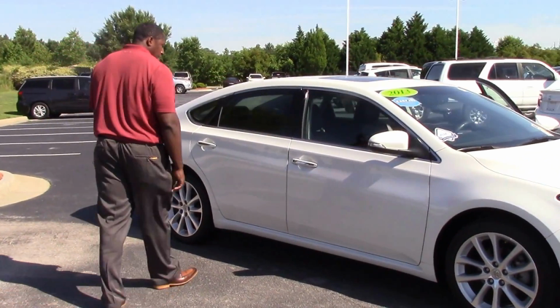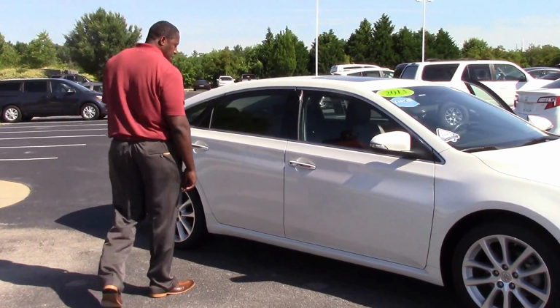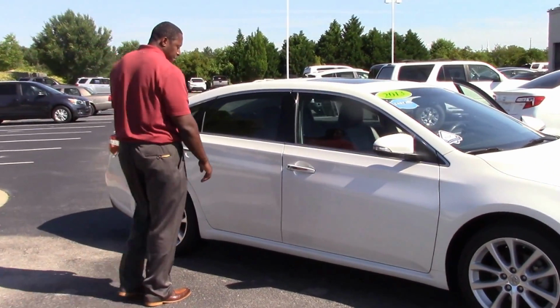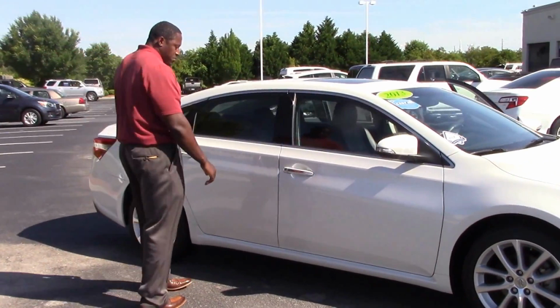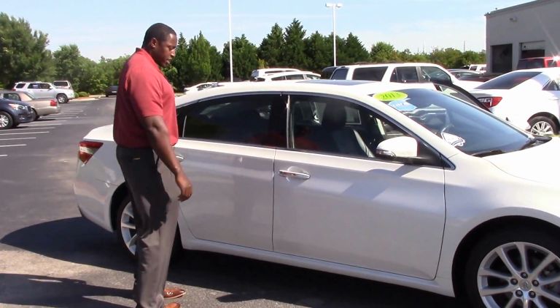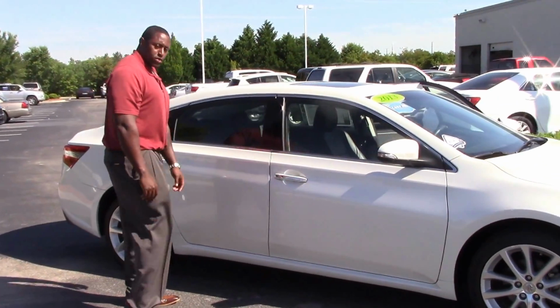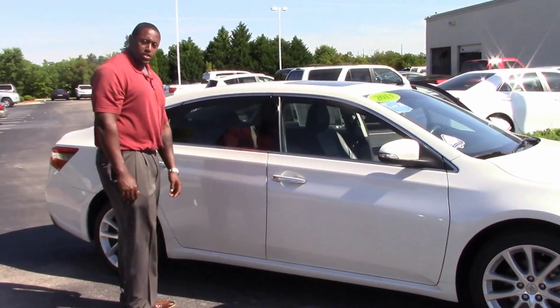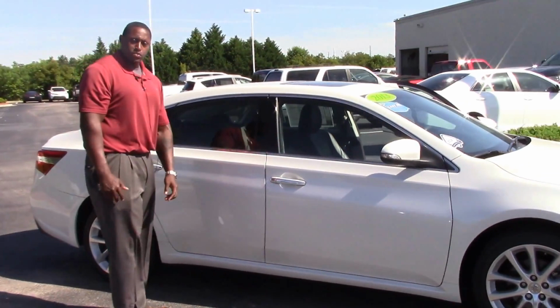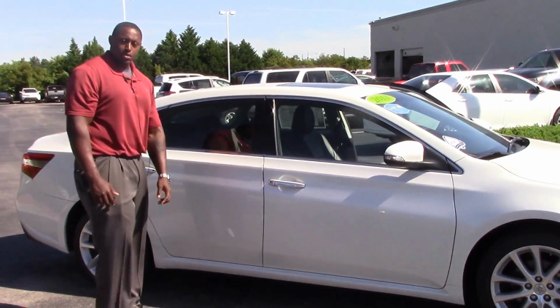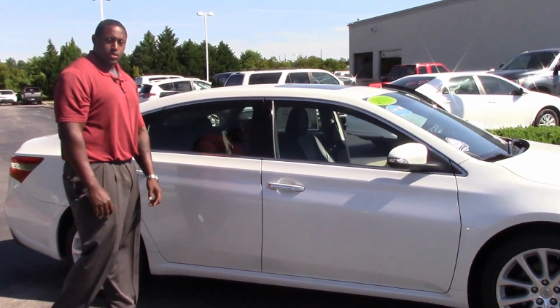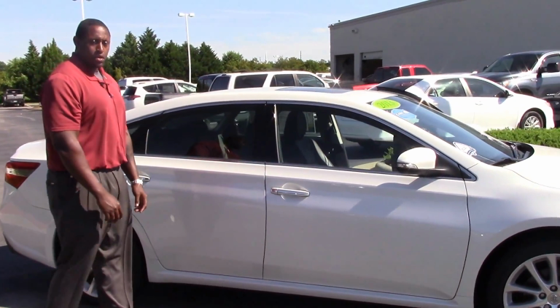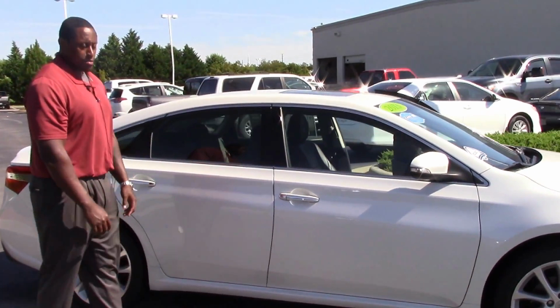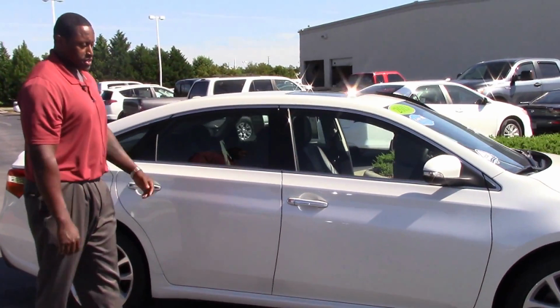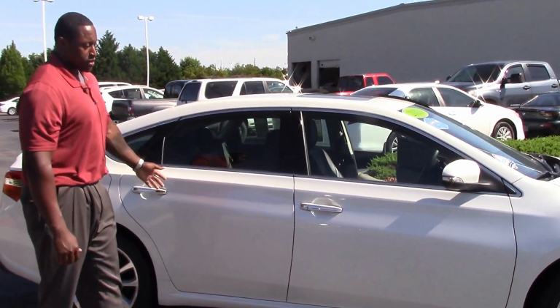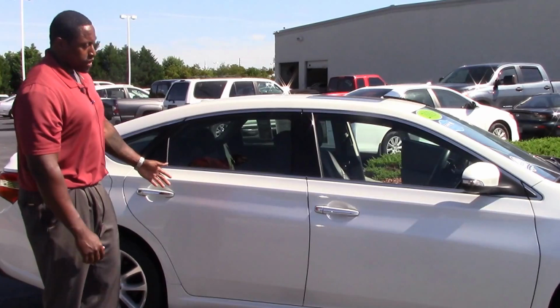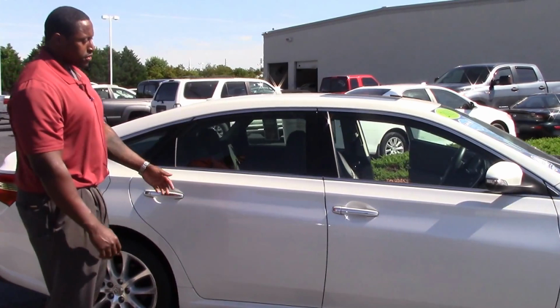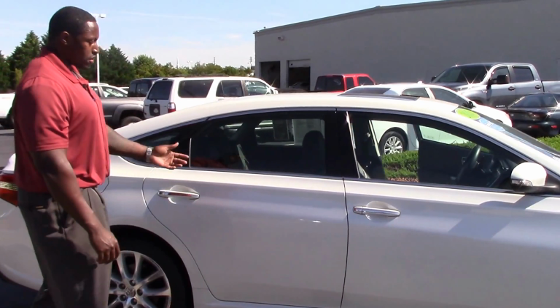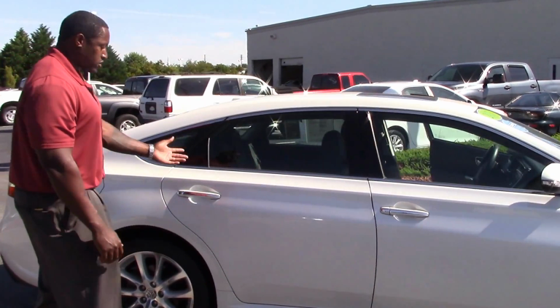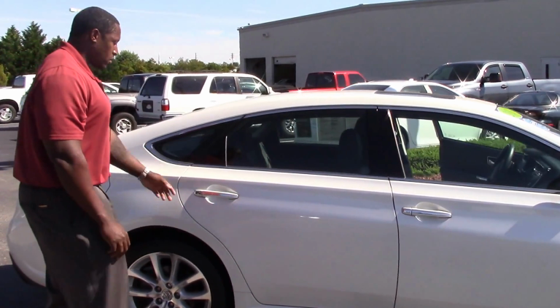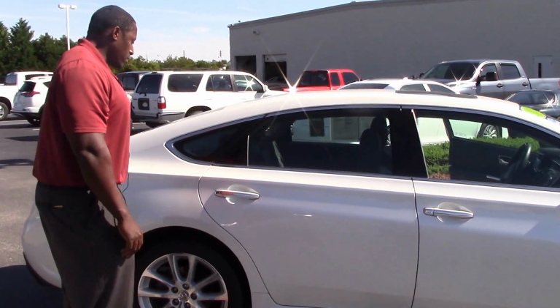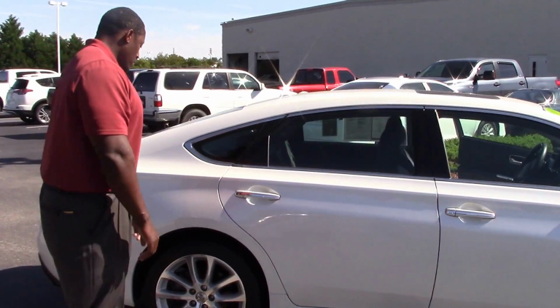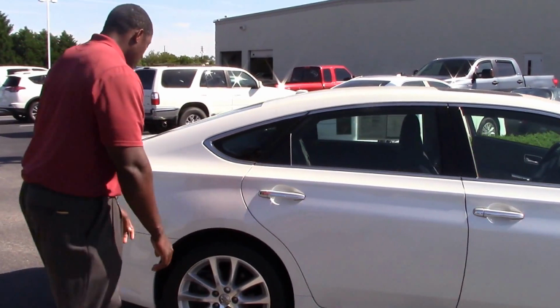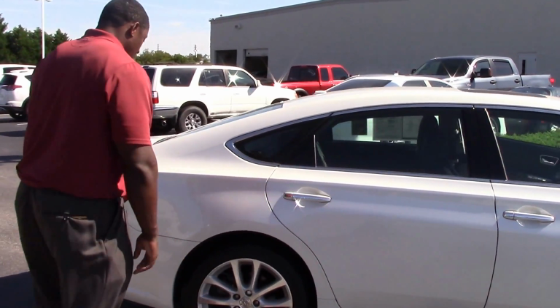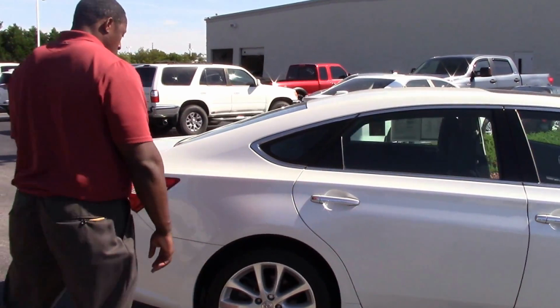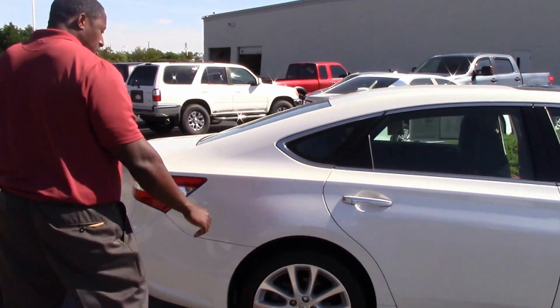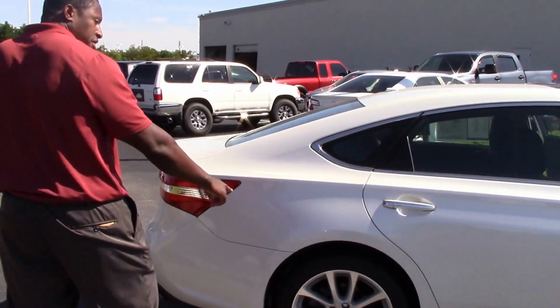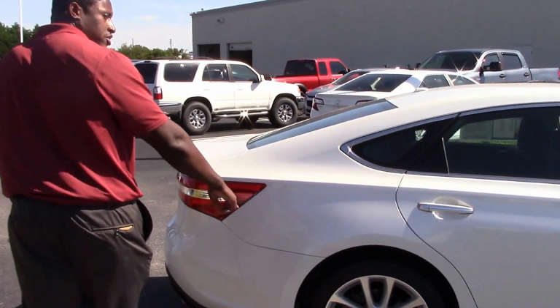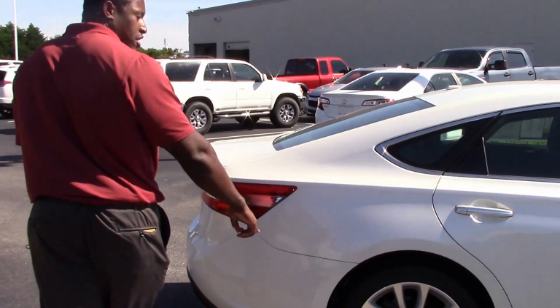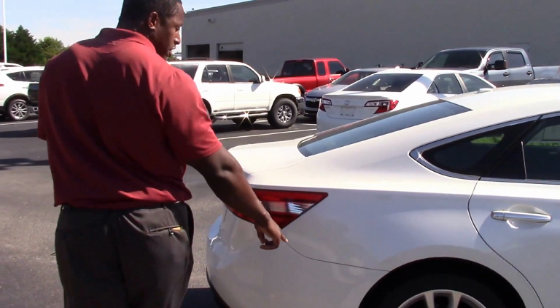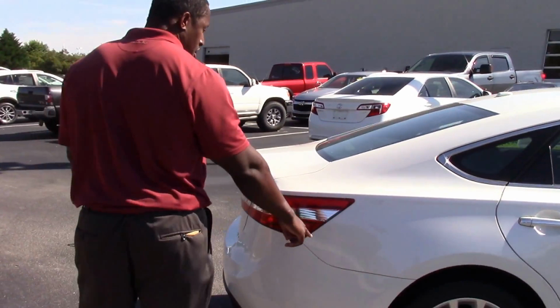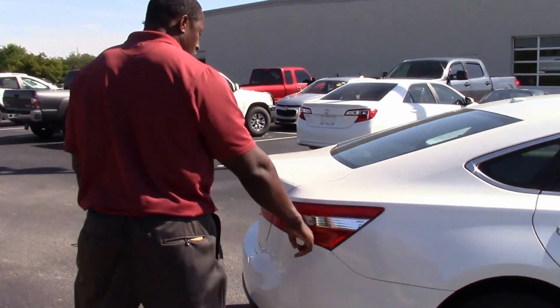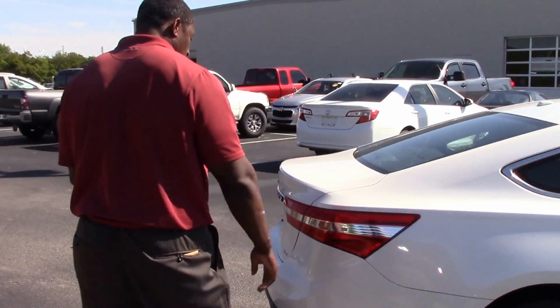It does have the smart key, so you can just walk up to the door, put your hand on the door handle, and it locks the door for you. We do put nitrogen on all of our tires also.